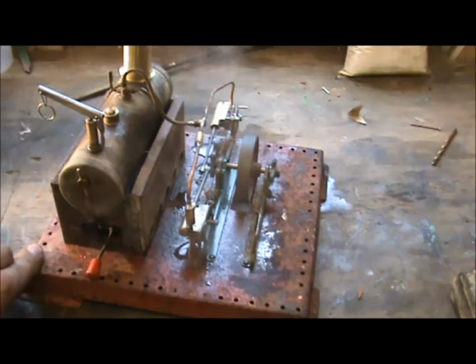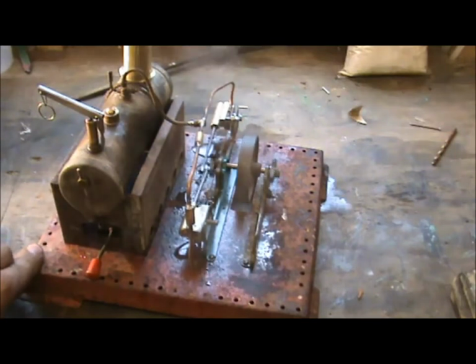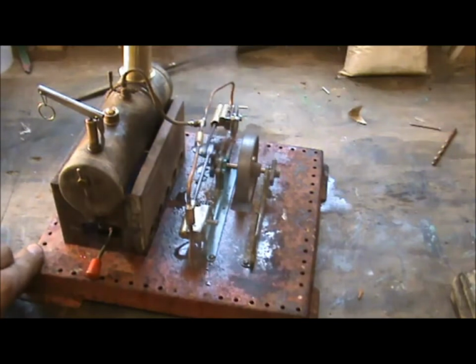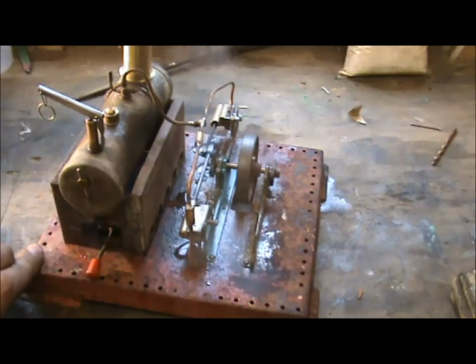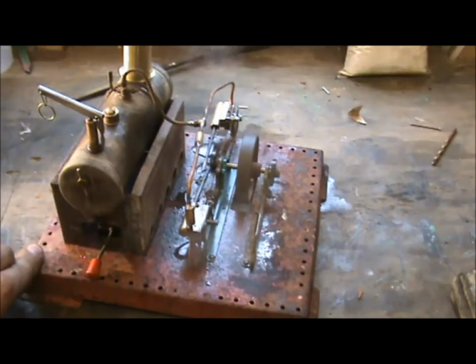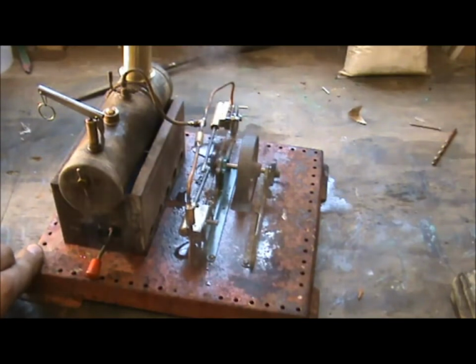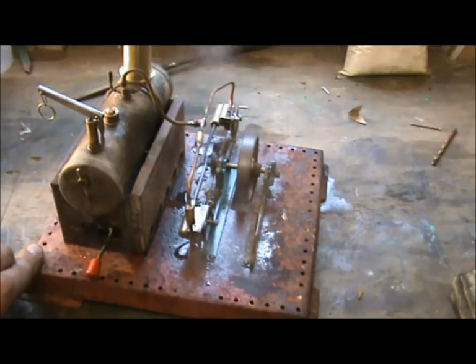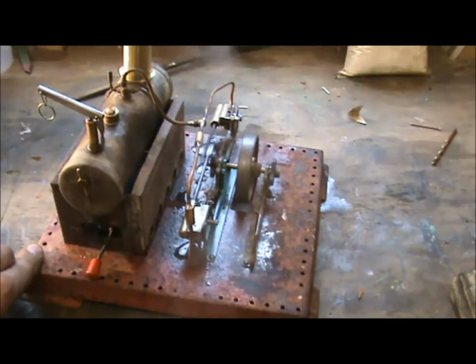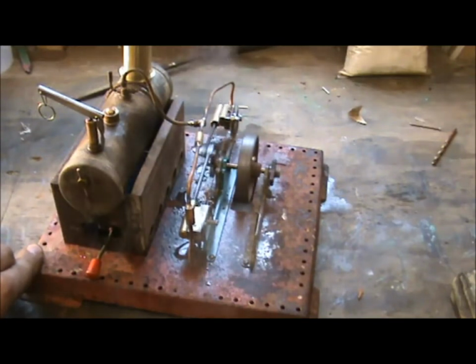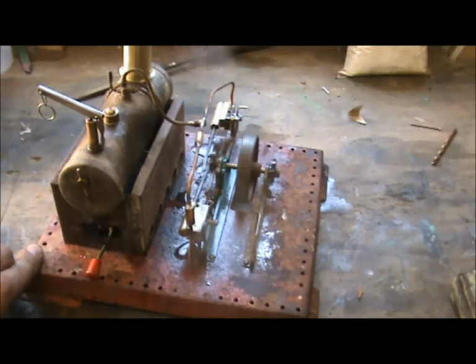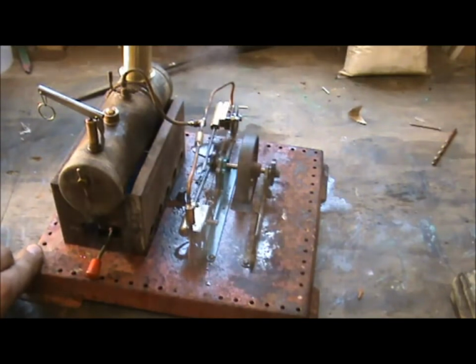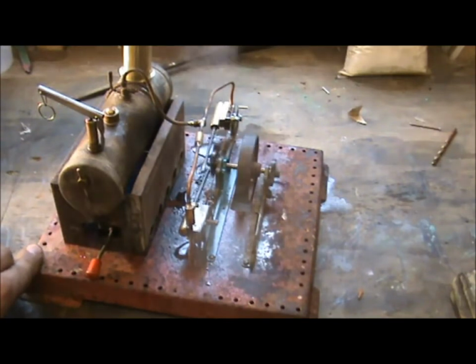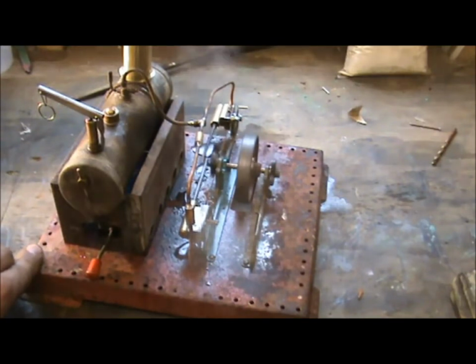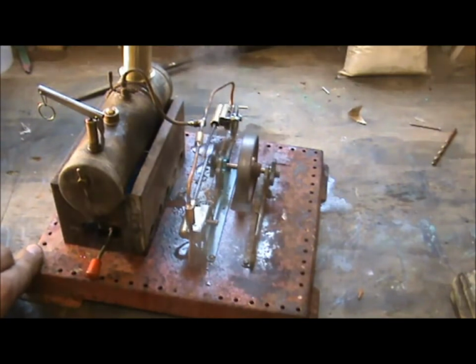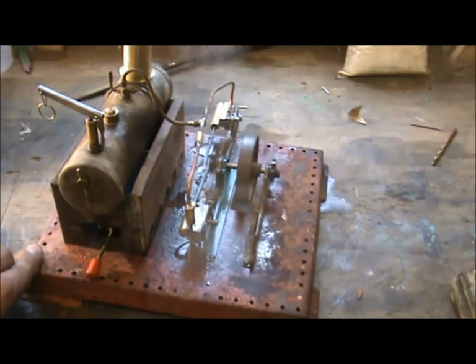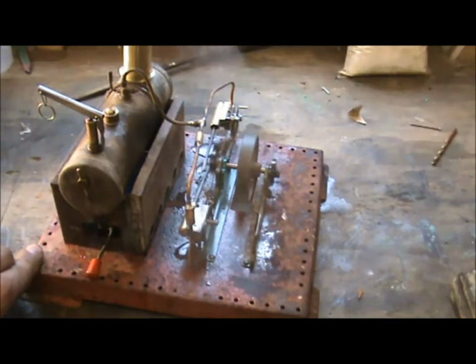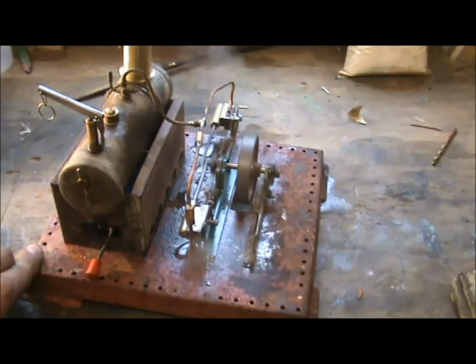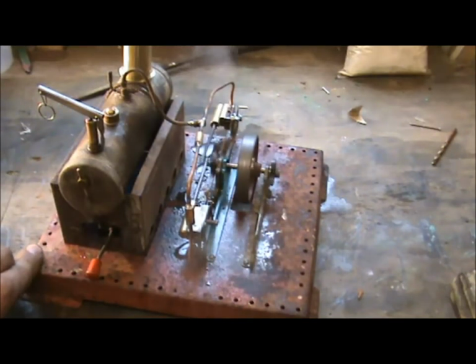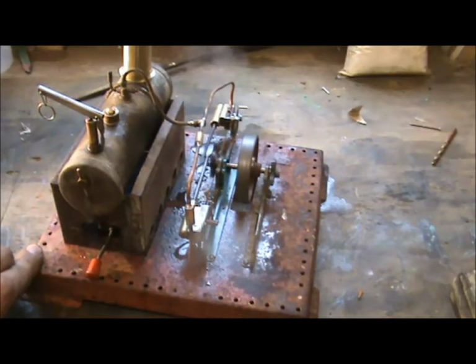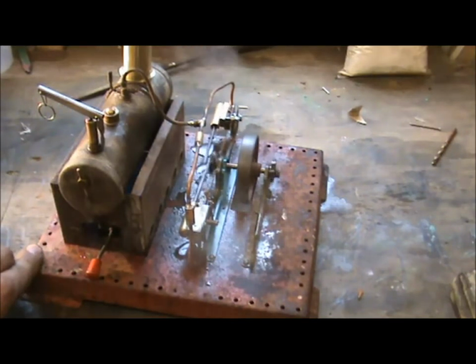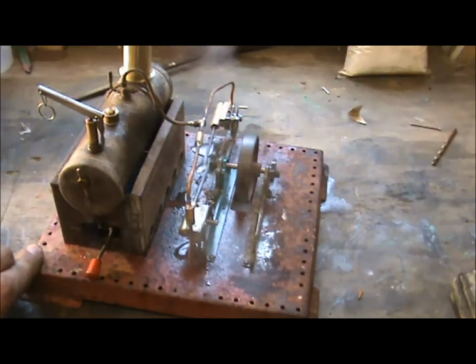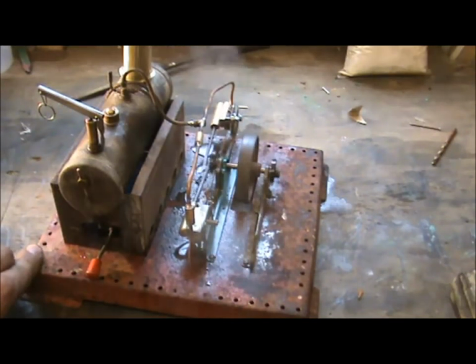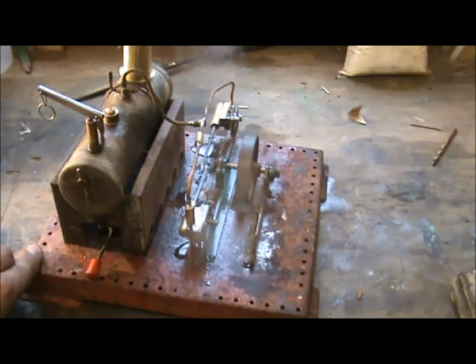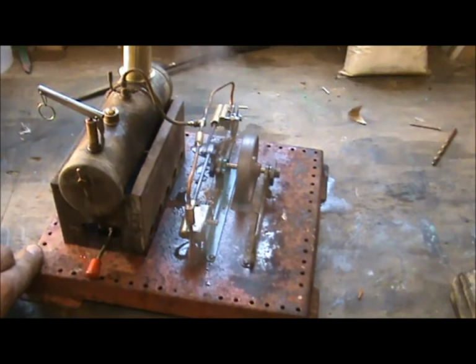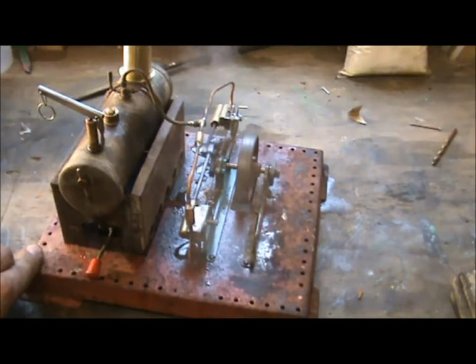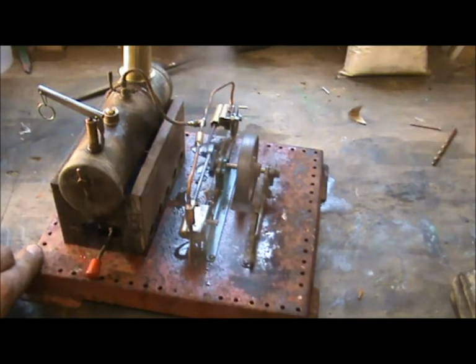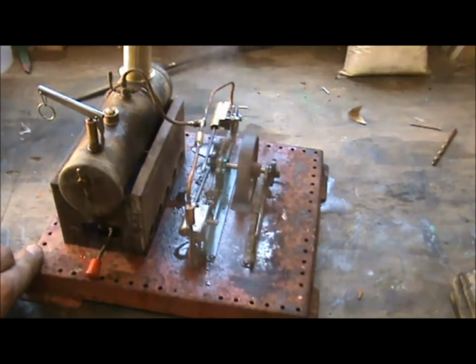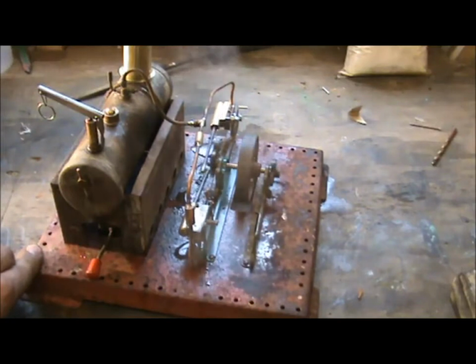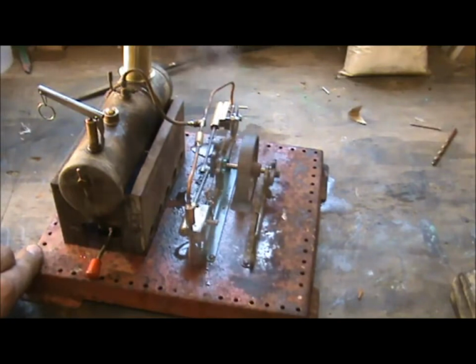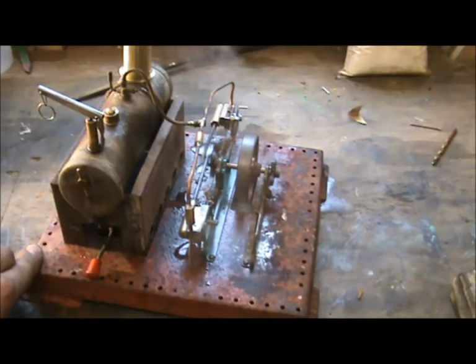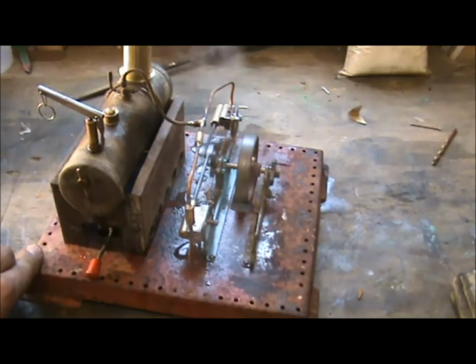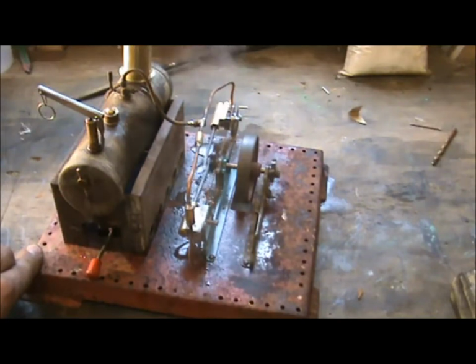Anyway, I wanted to share it with you because after this video I'm taking the old thing apart and building something much more exciting, so you'll have to wait and see.